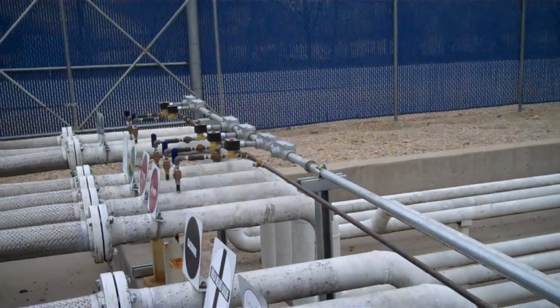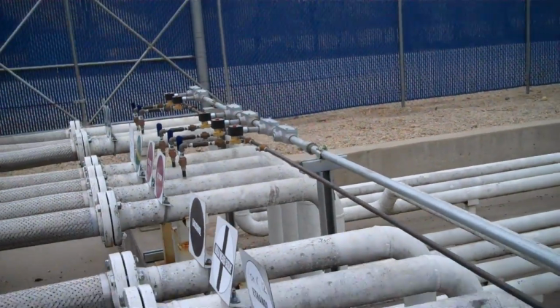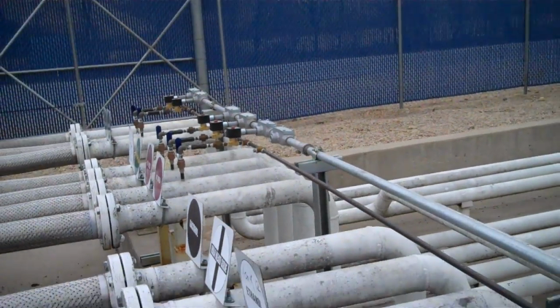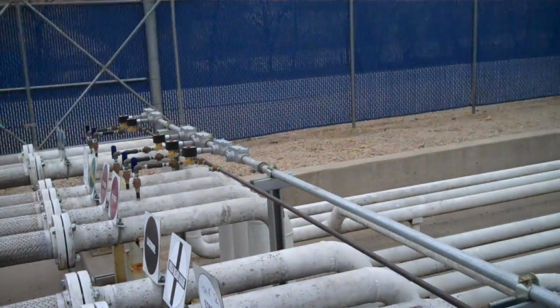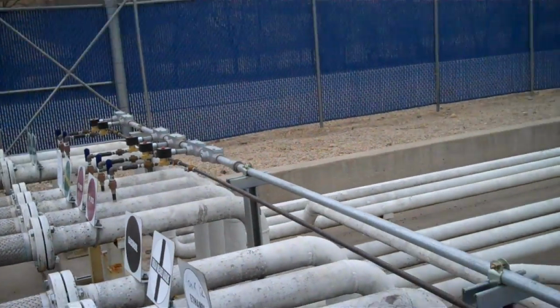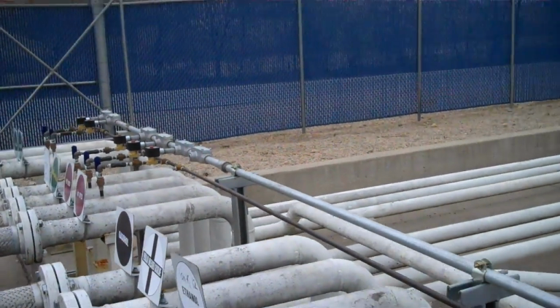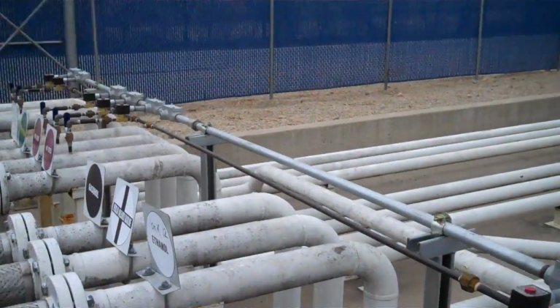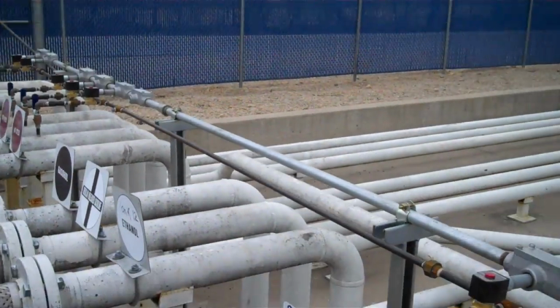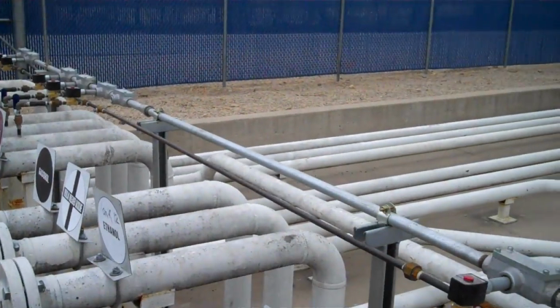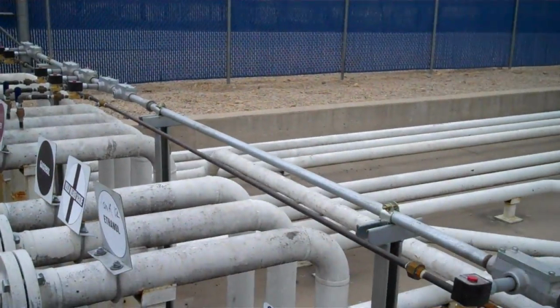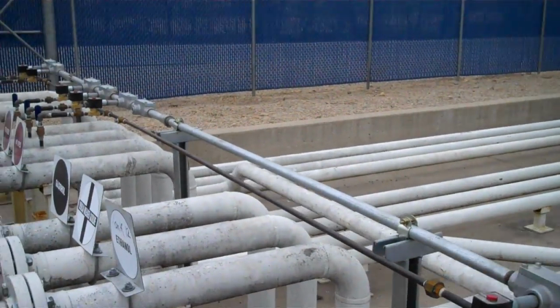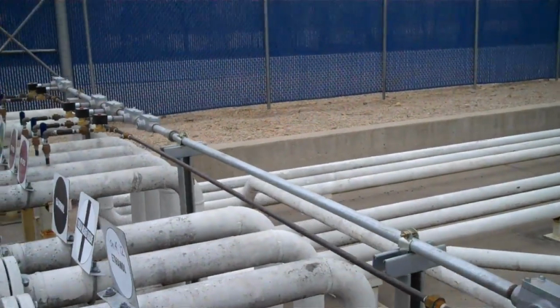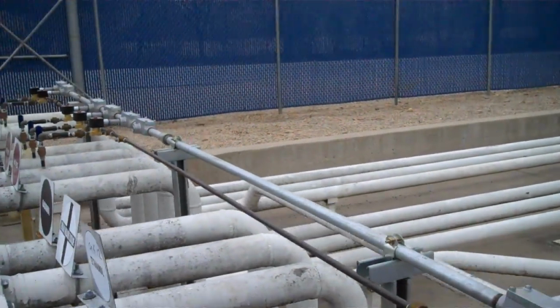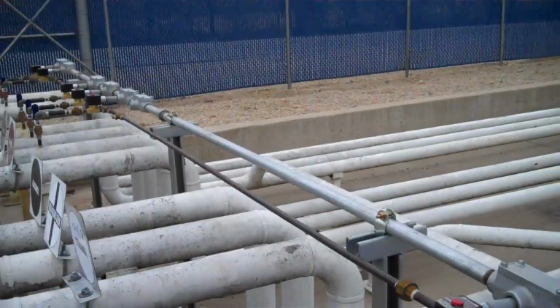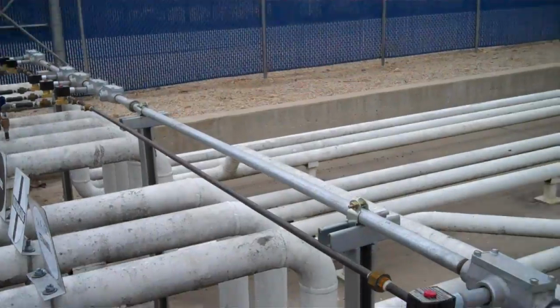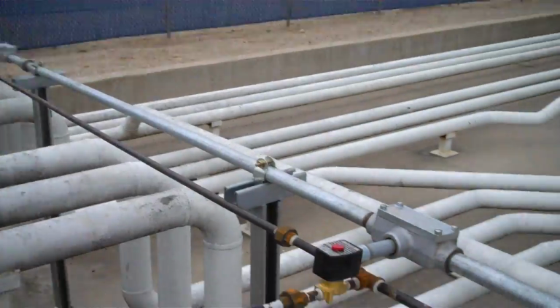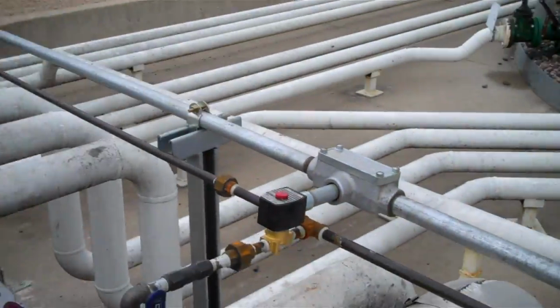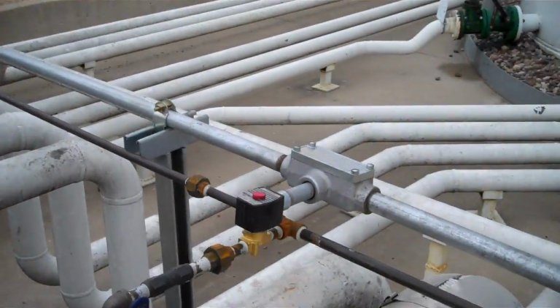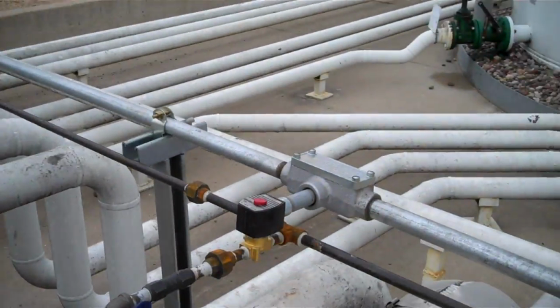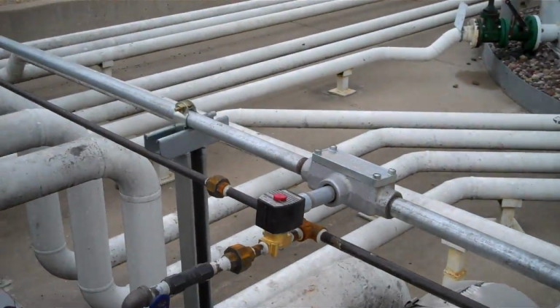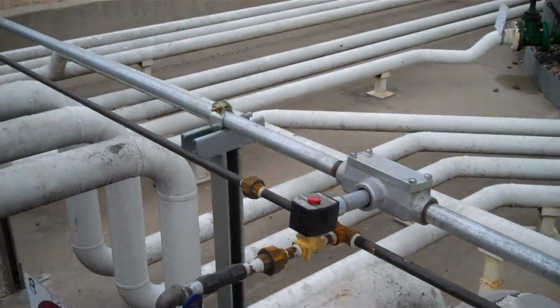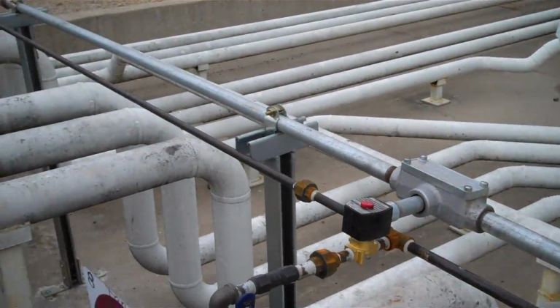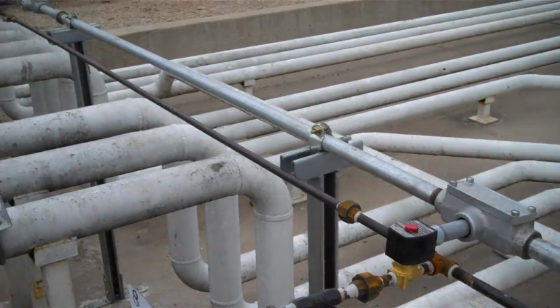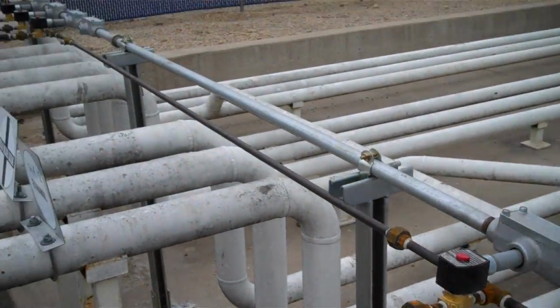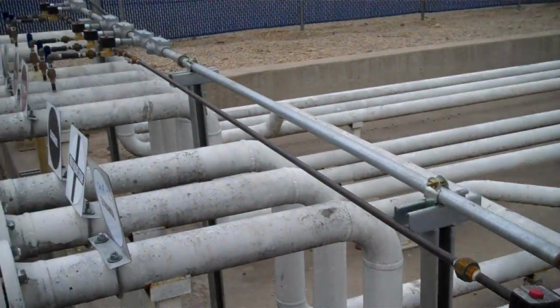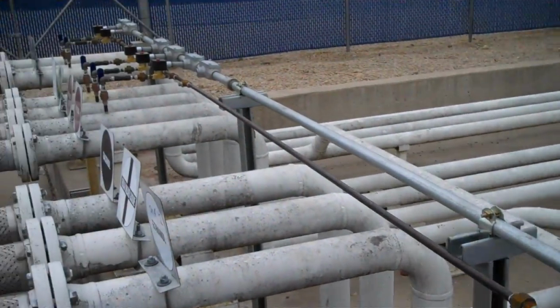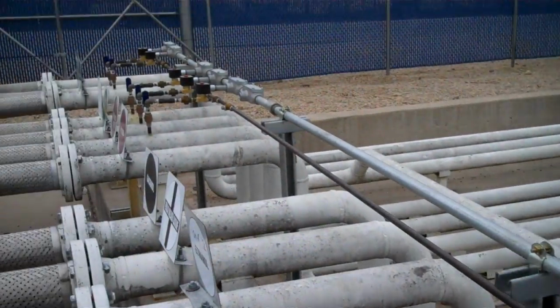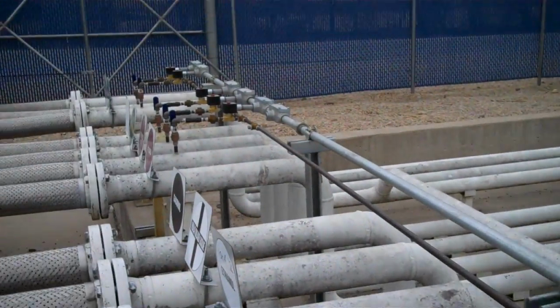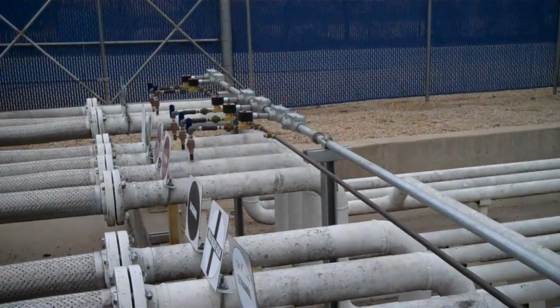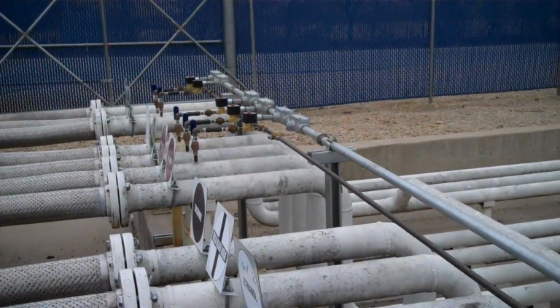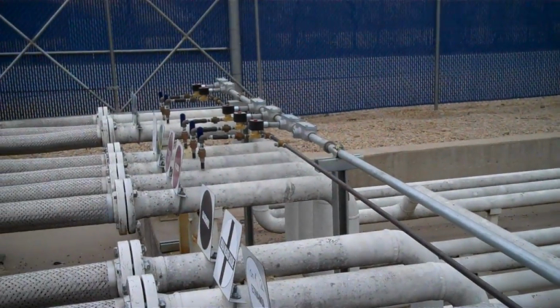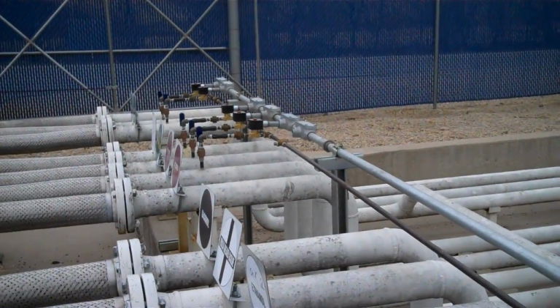The injection system opens the correct solenoid valve to match the tank number they said they're going to deliver into. So it runs the pump, opens the solenoid valve, meters the right amount of additive, and then it's done.